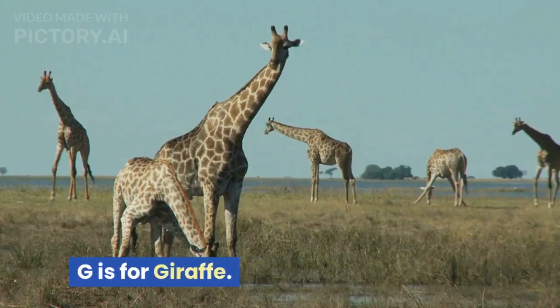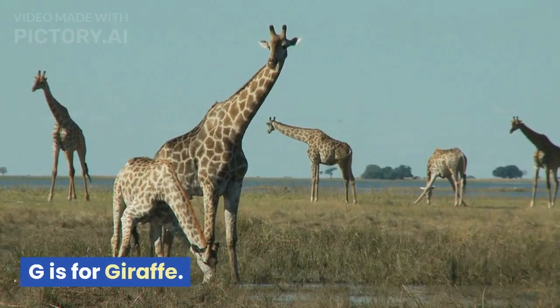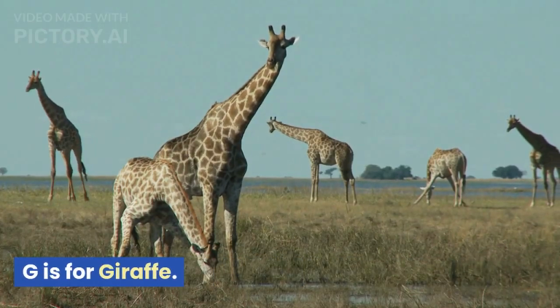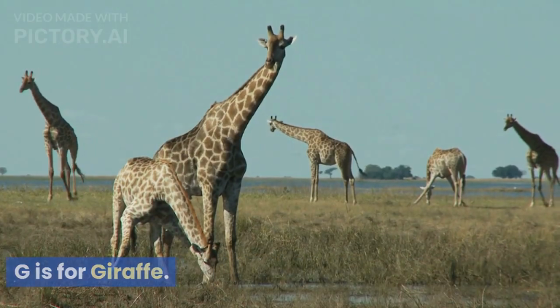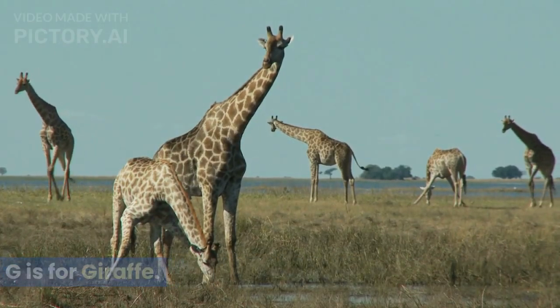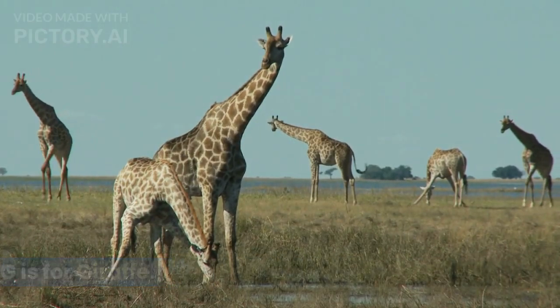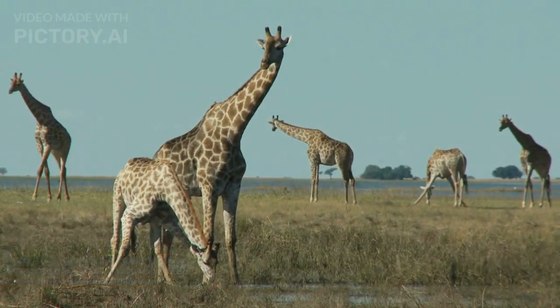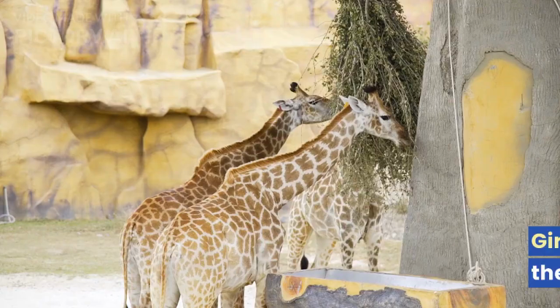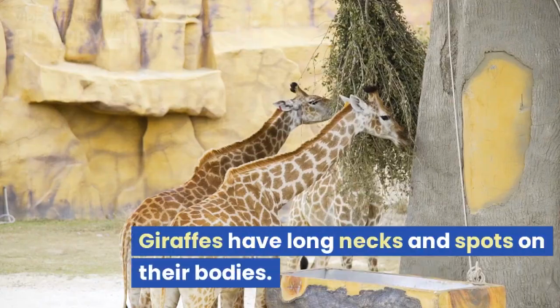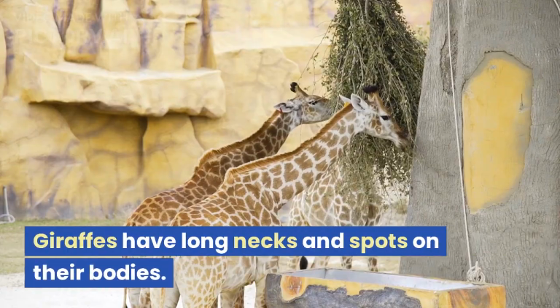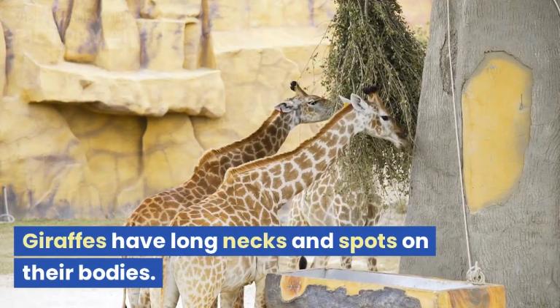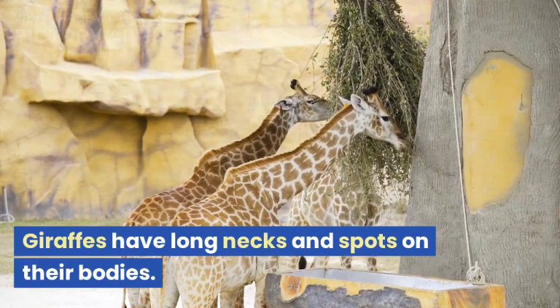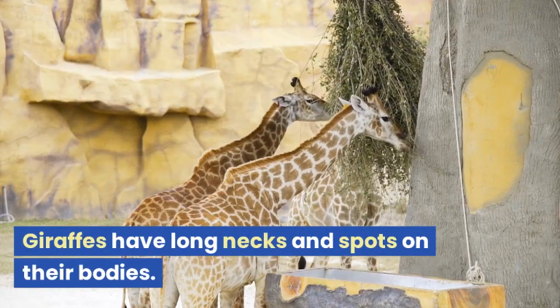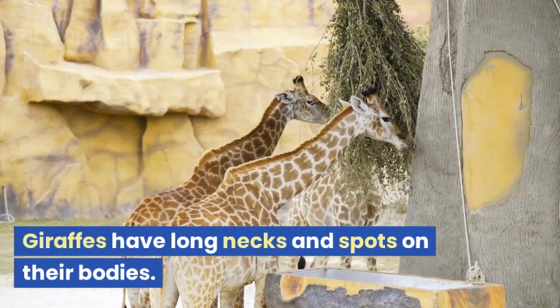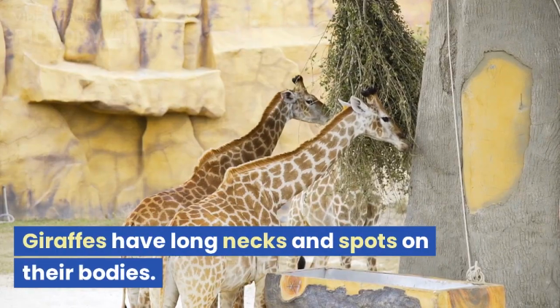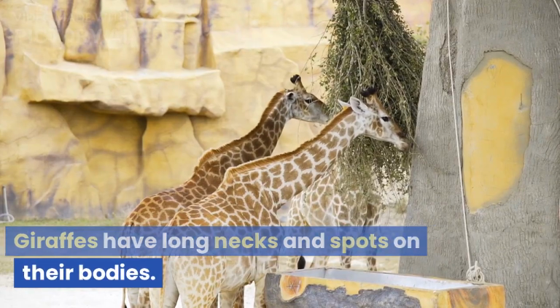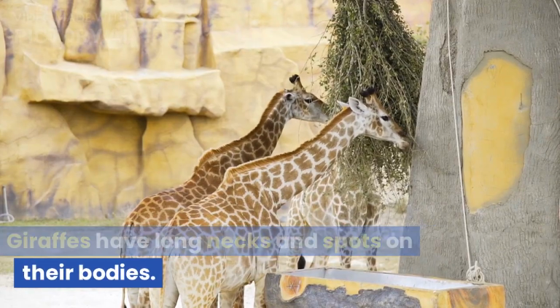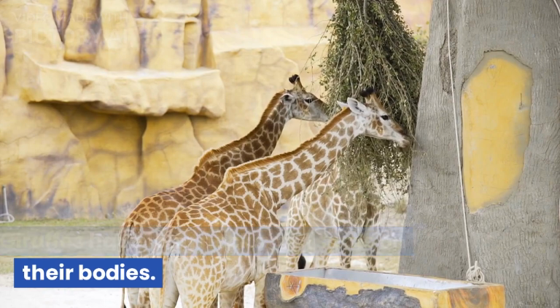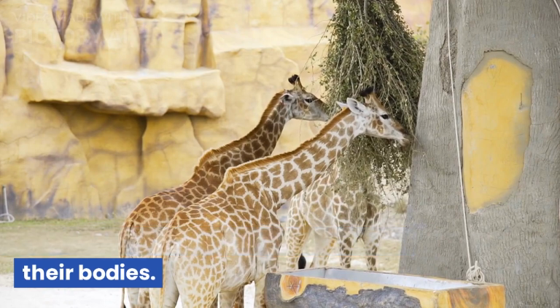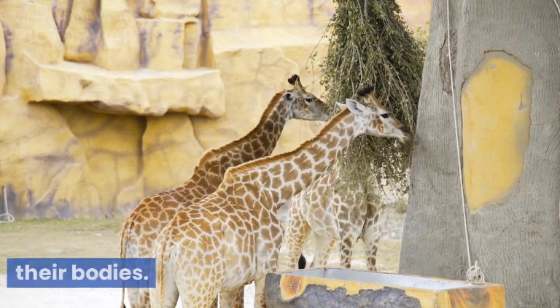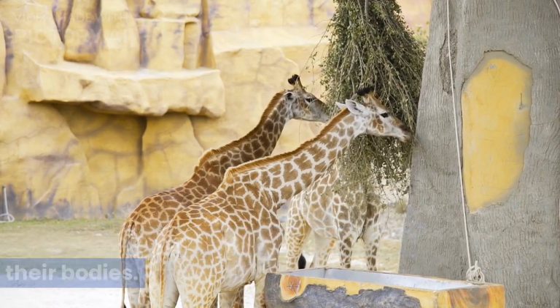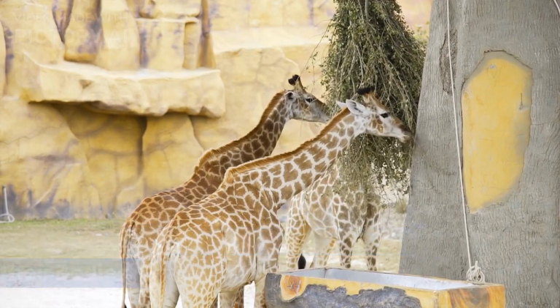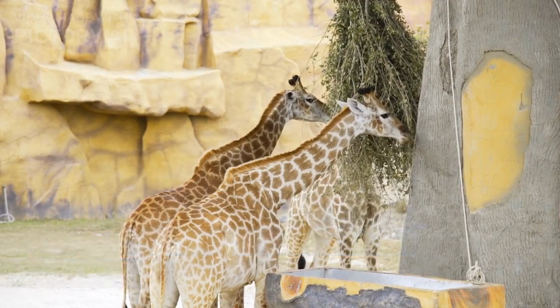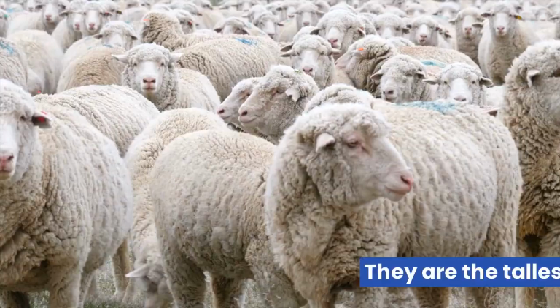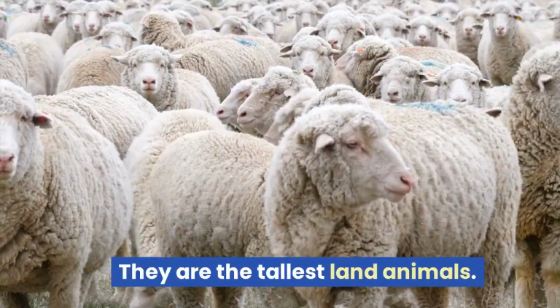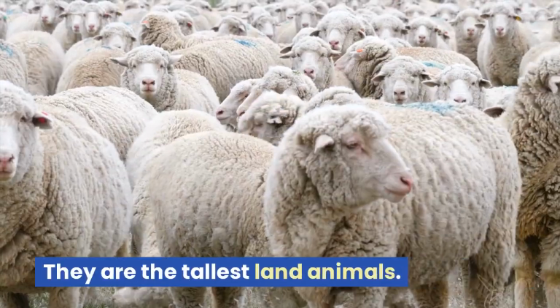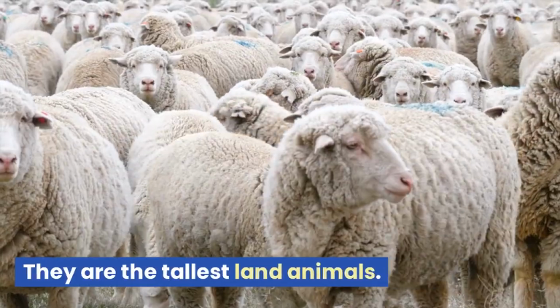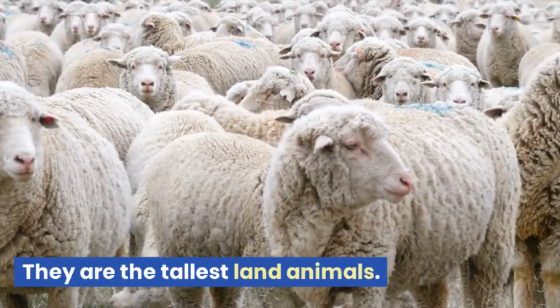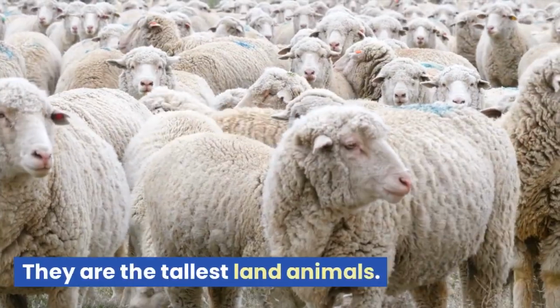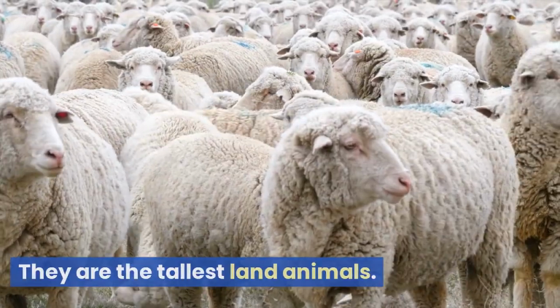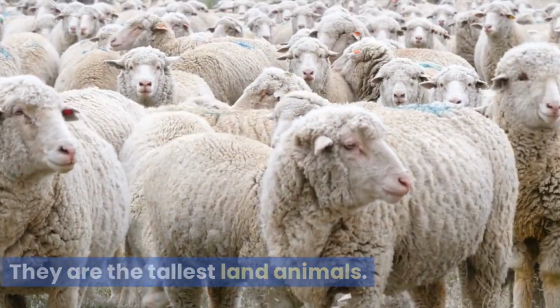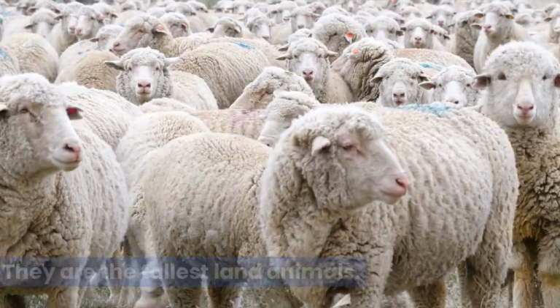G is for giraffe. Giraffes have long necks and spots on their bodies. They are the tallest land animals.